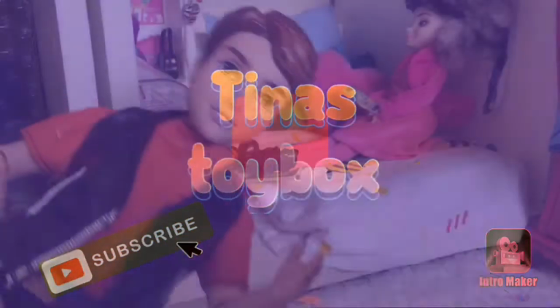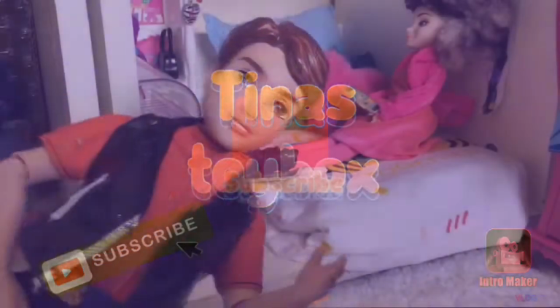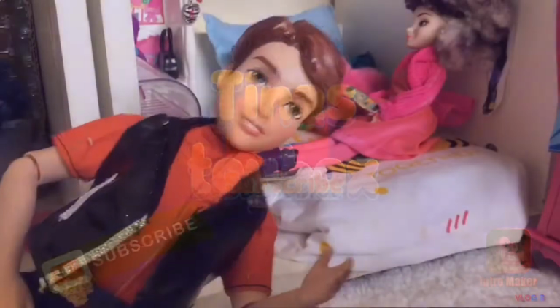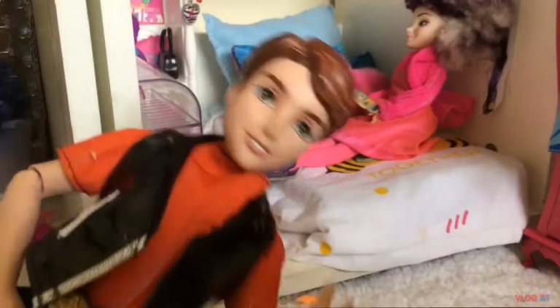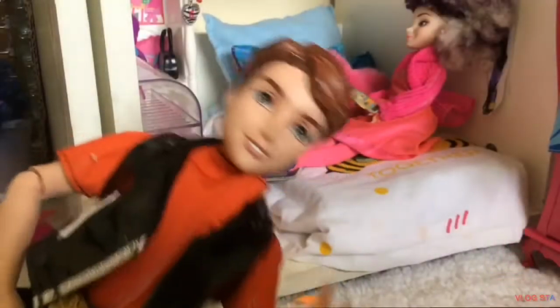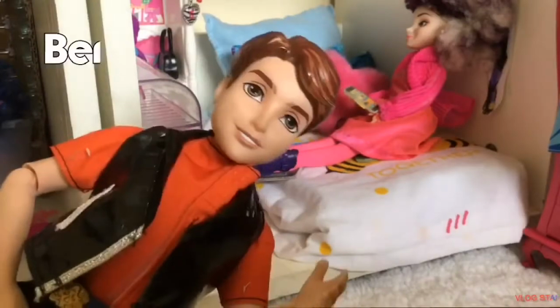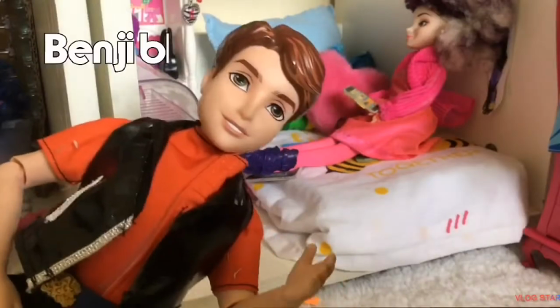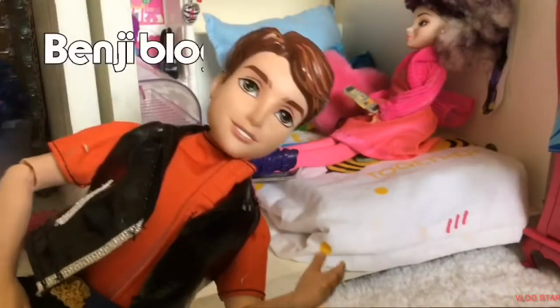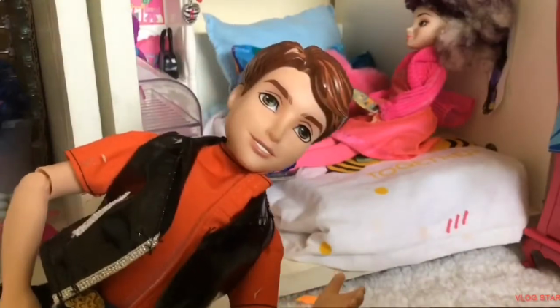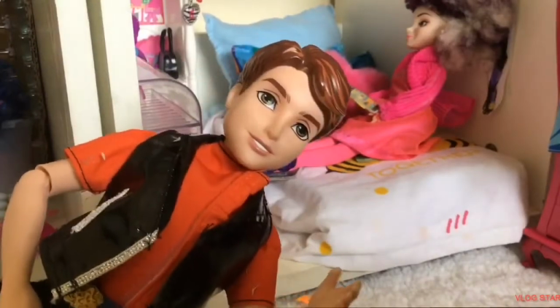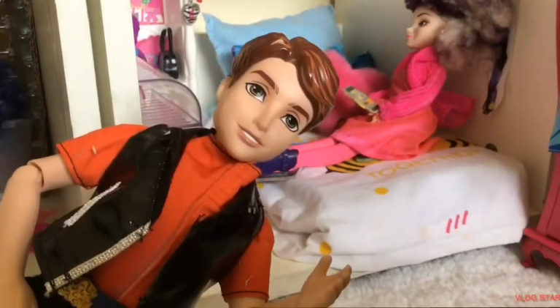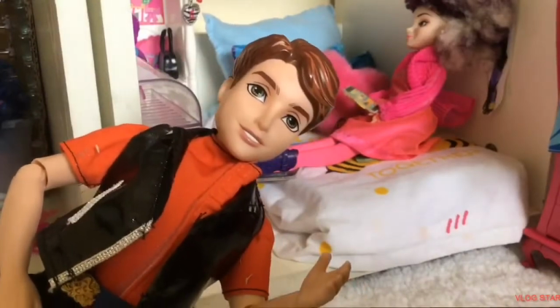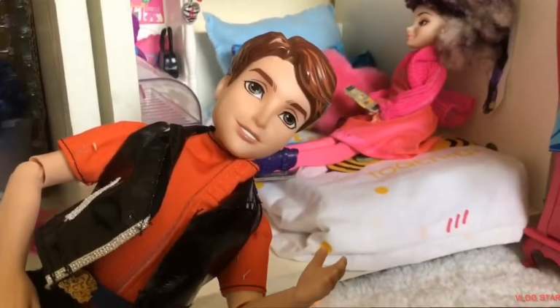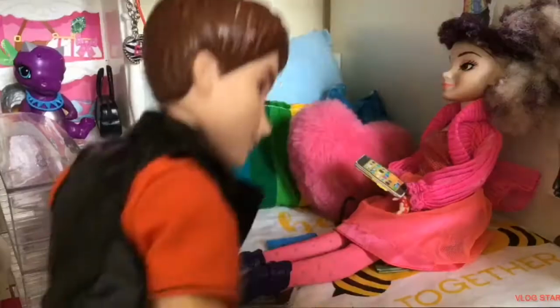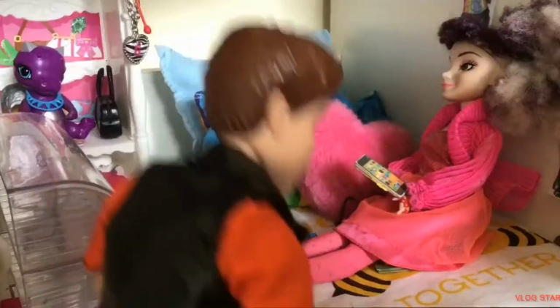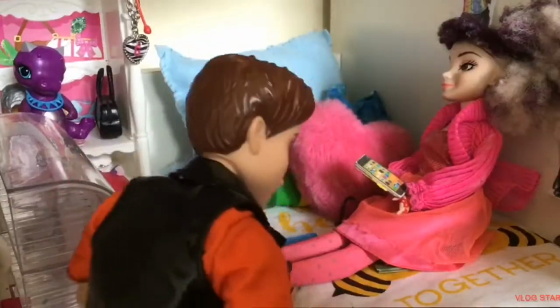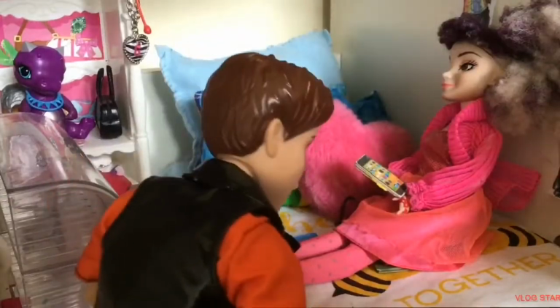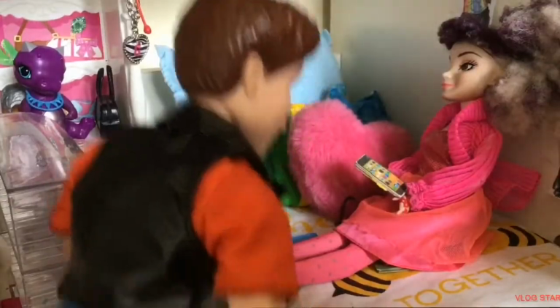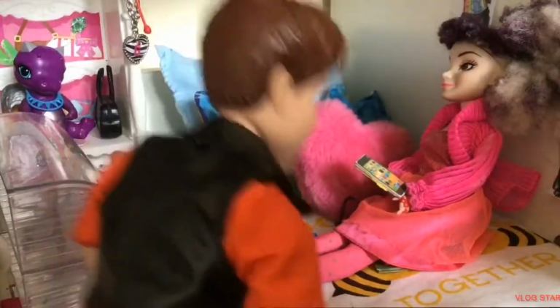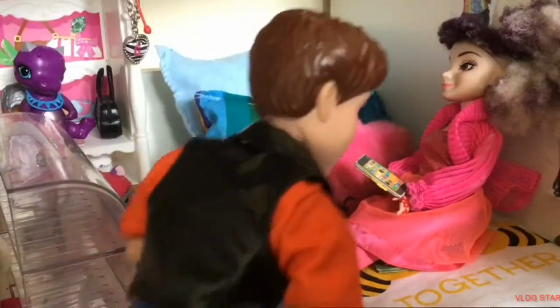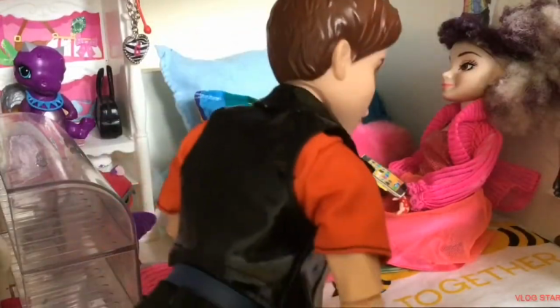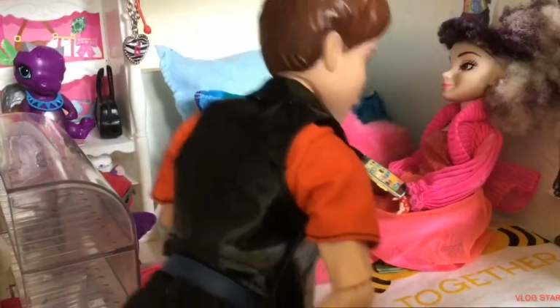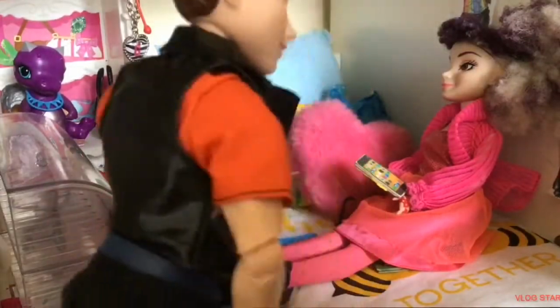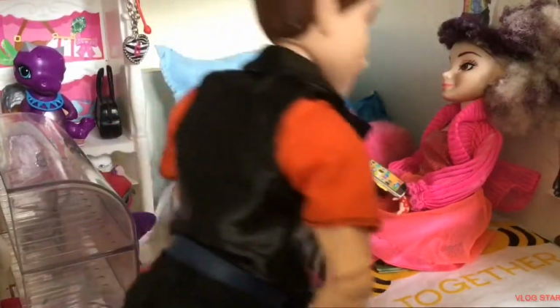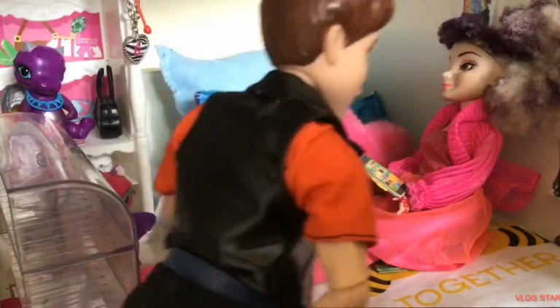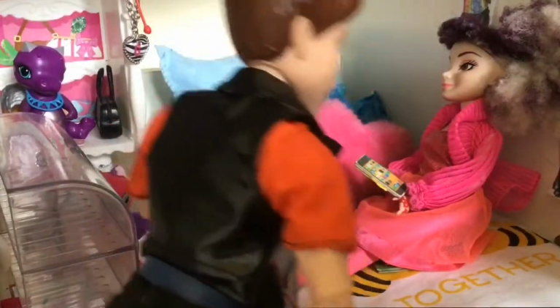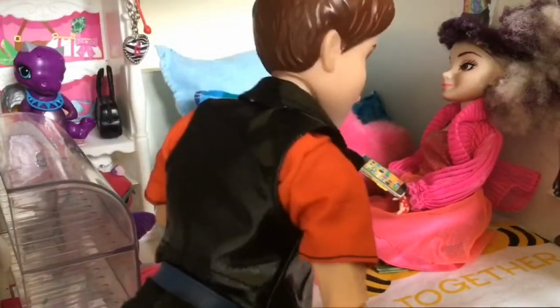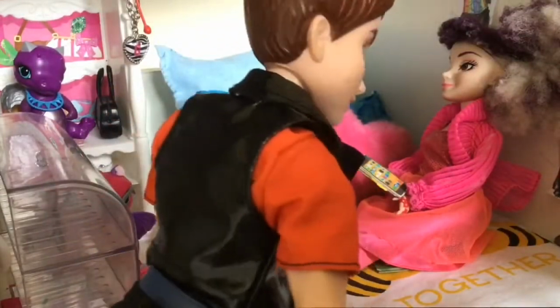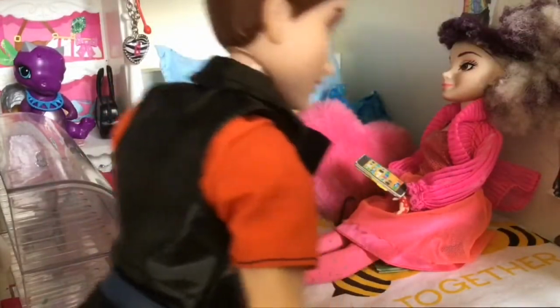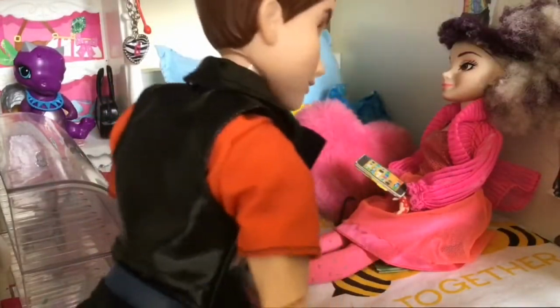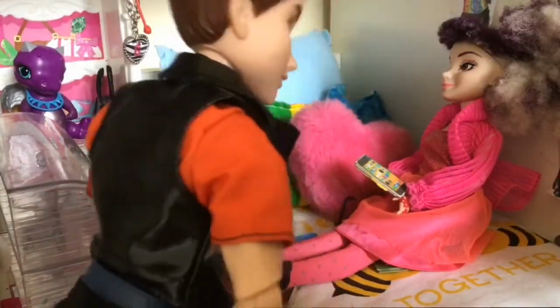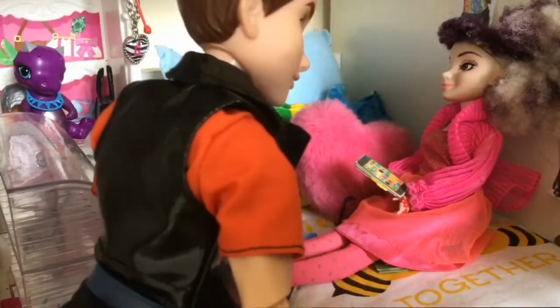Welcome to the BenjiBlog. Mel, you've been sitting on your phone all day. How about we go do something?